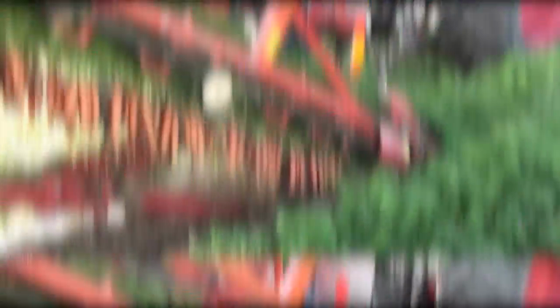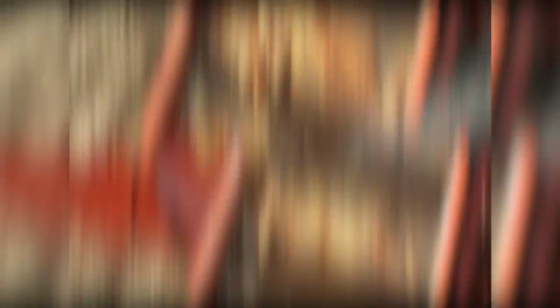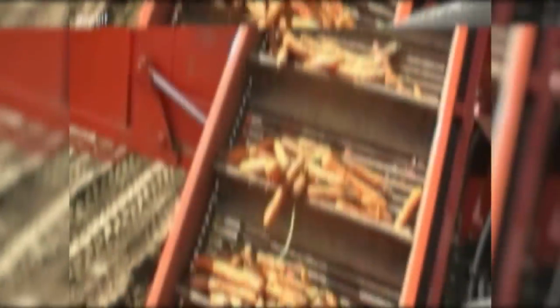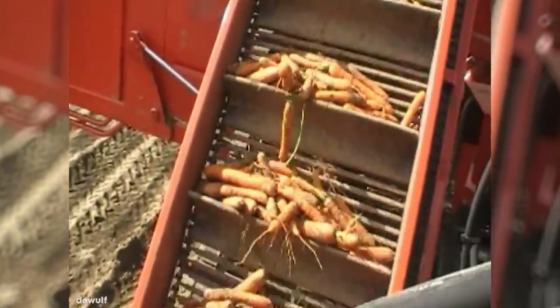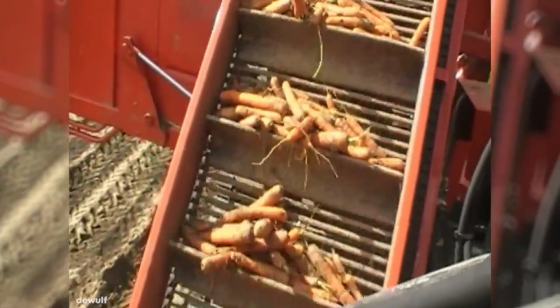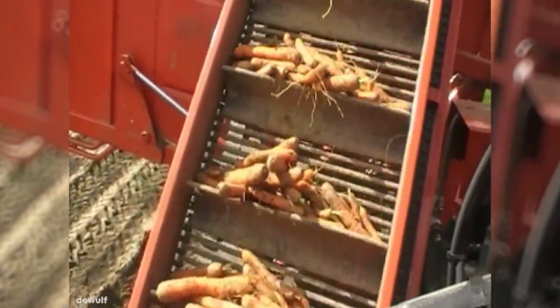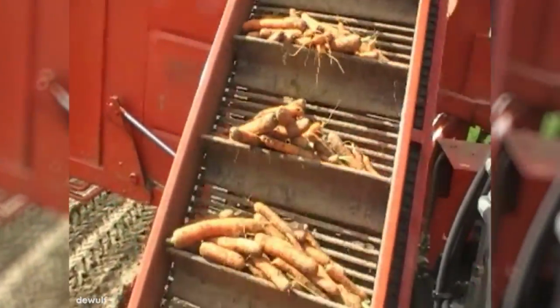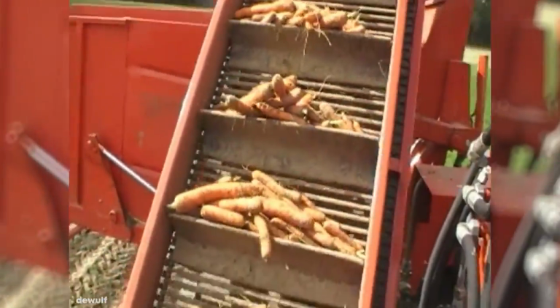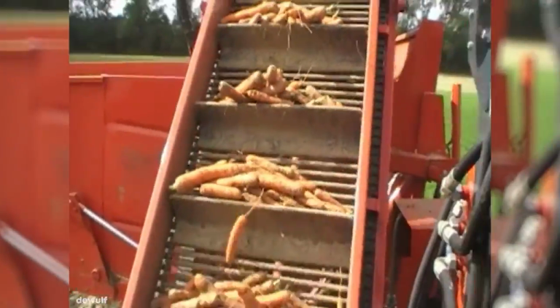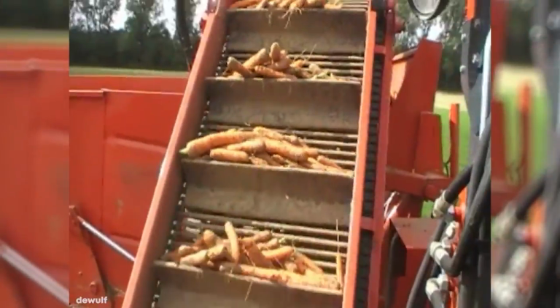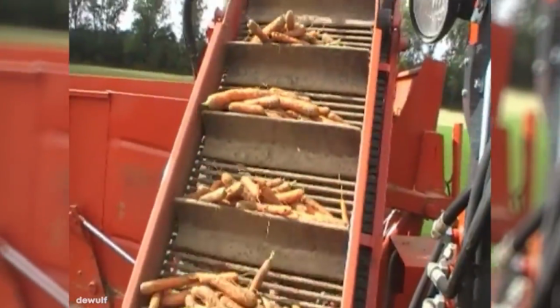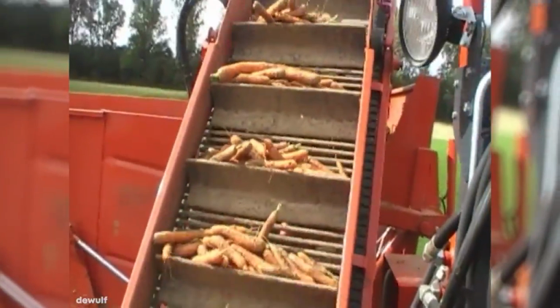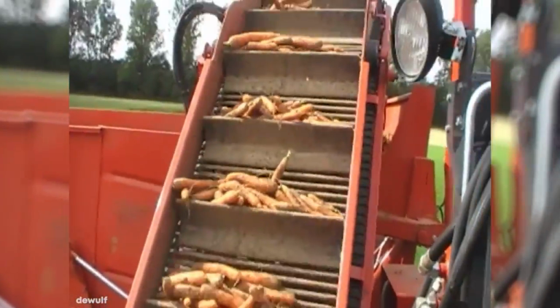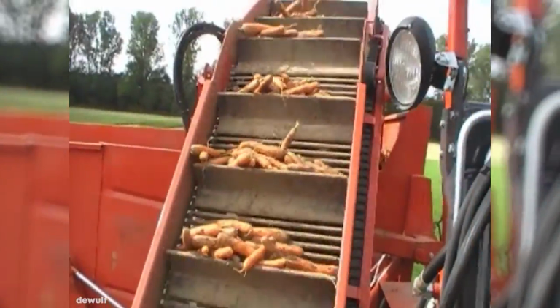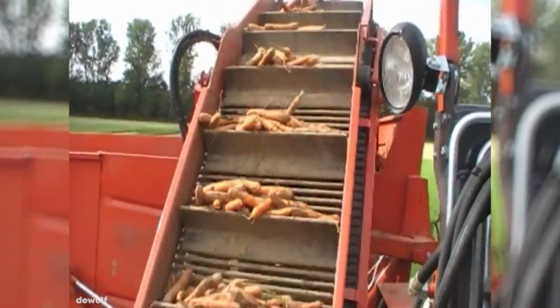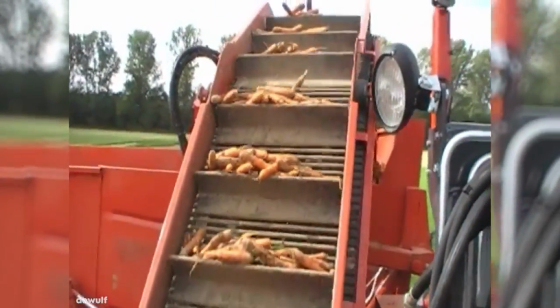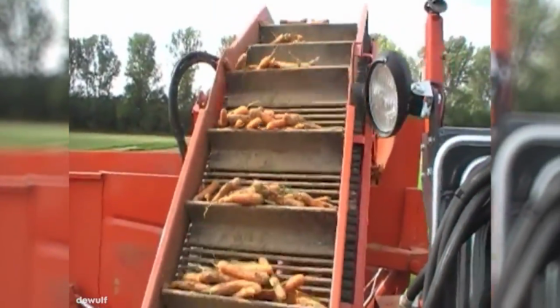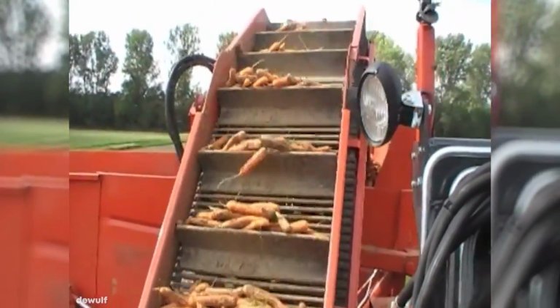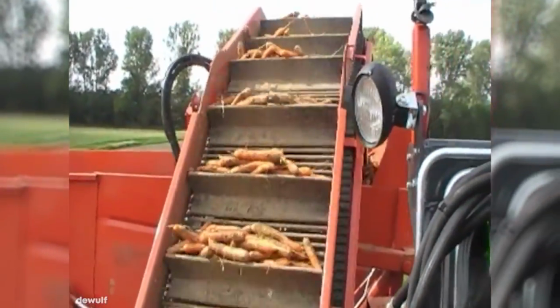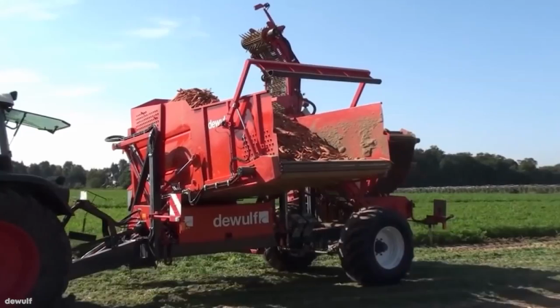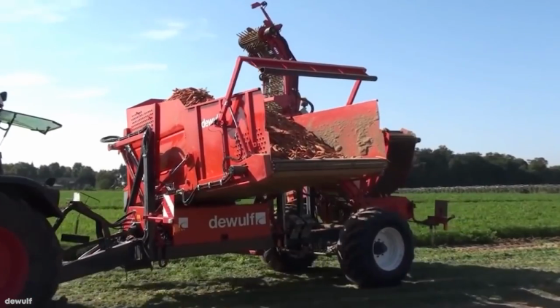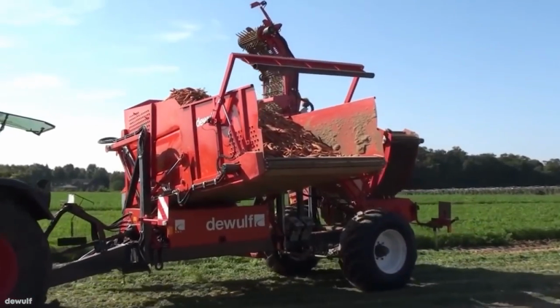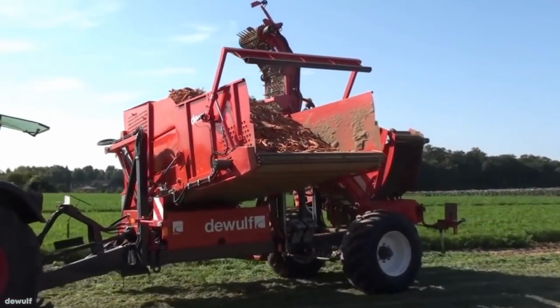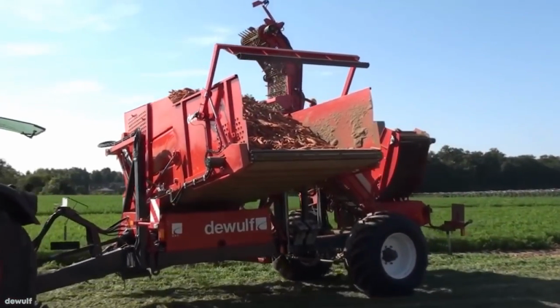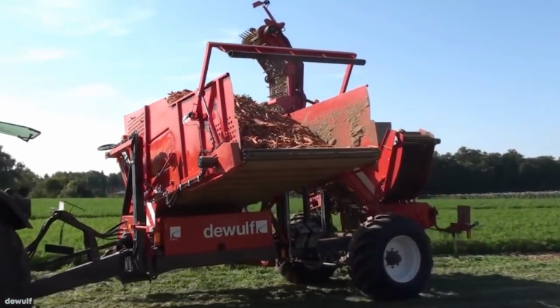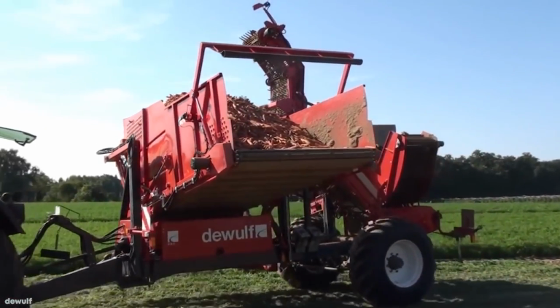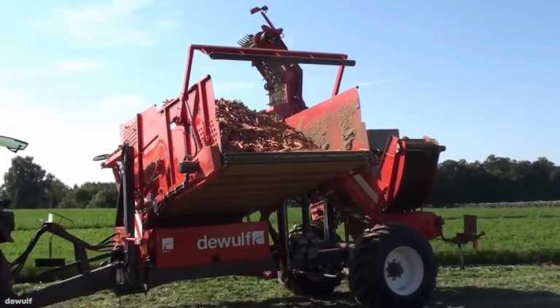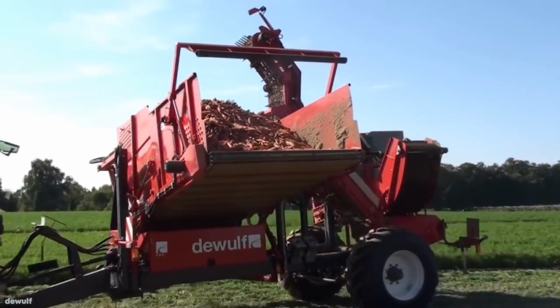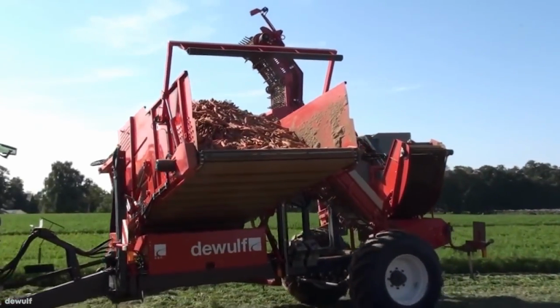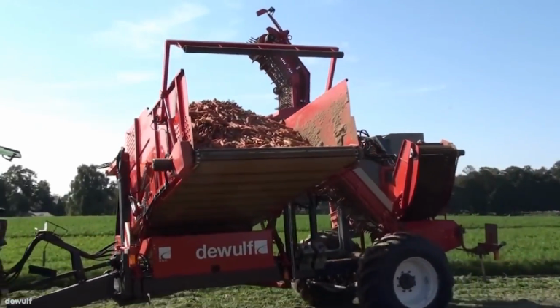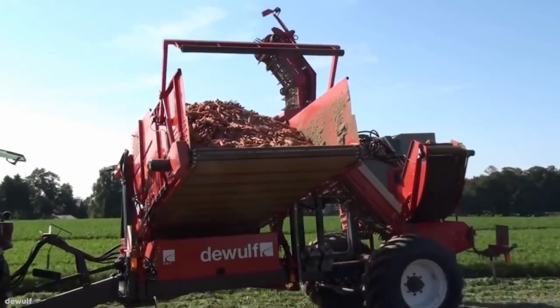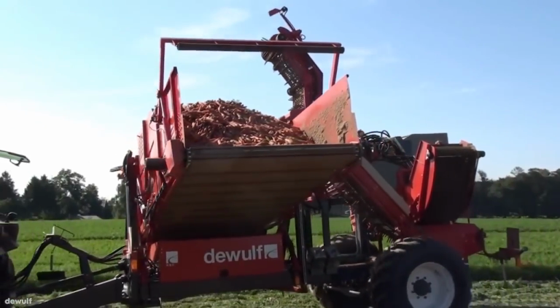A process like this allows farmers to clear entire fields in just a few hours, and they're available to consumers faster and fresher than ever before.